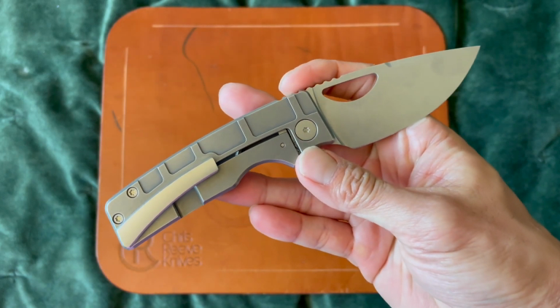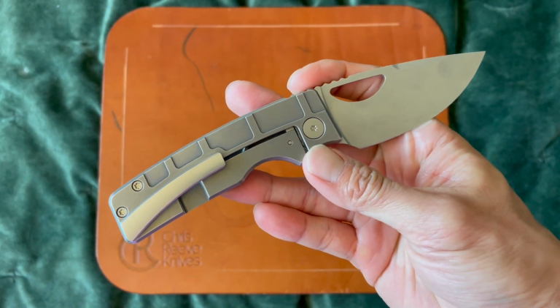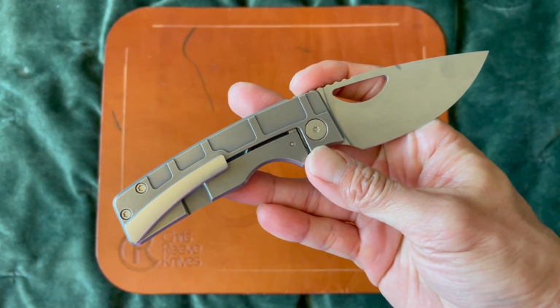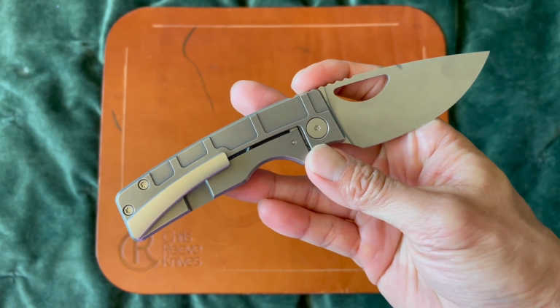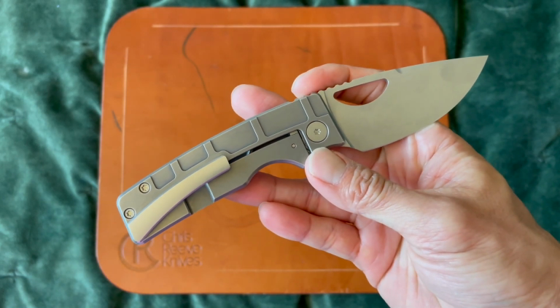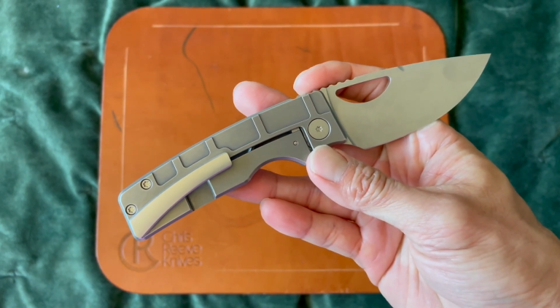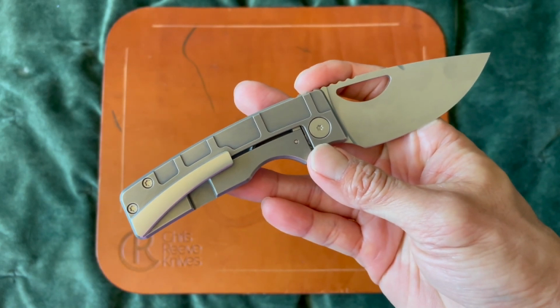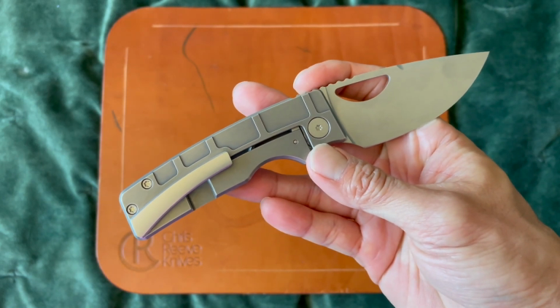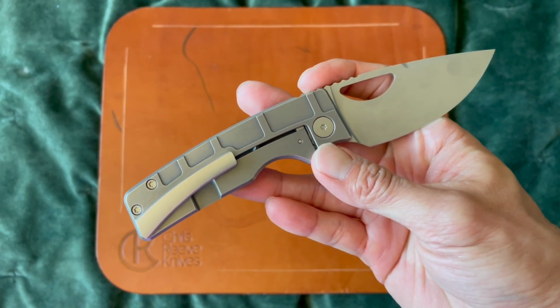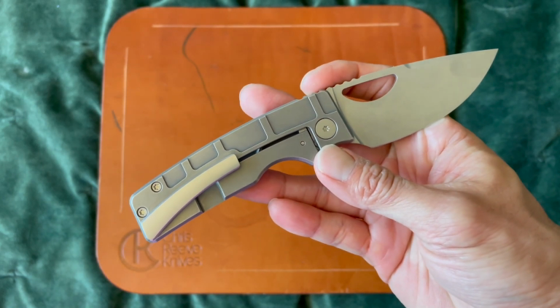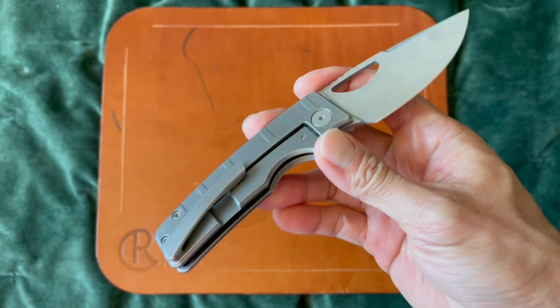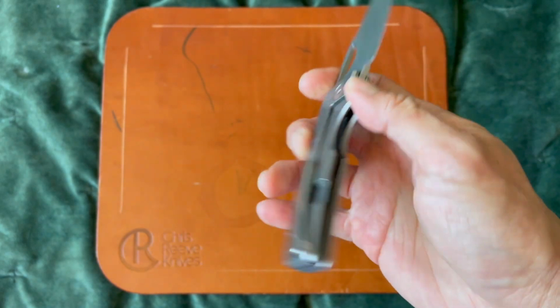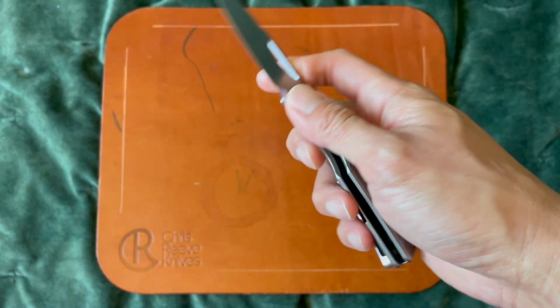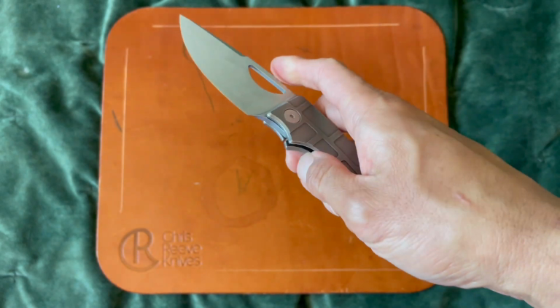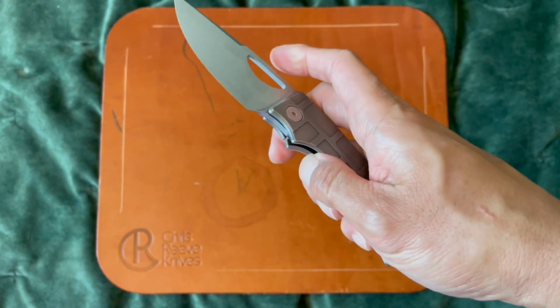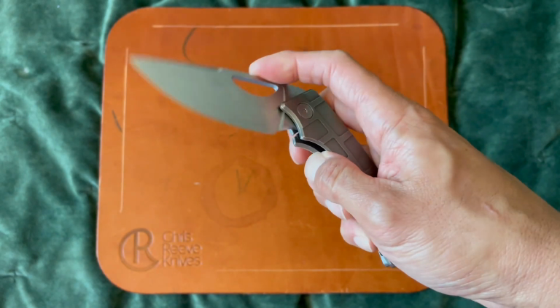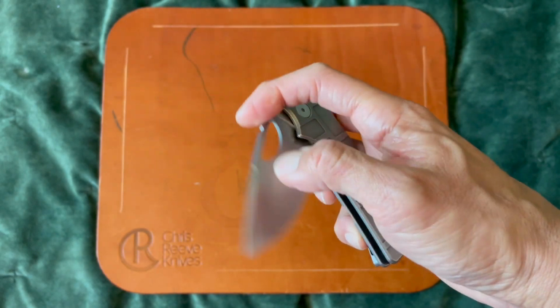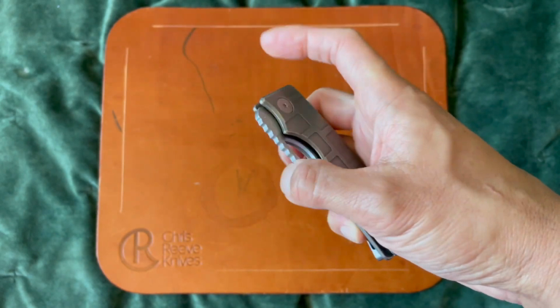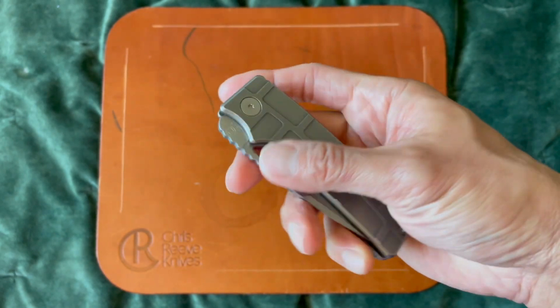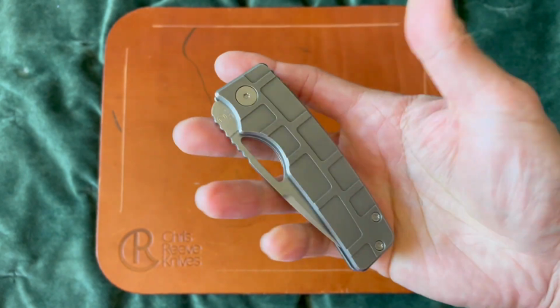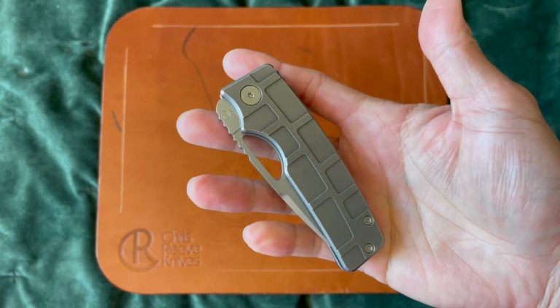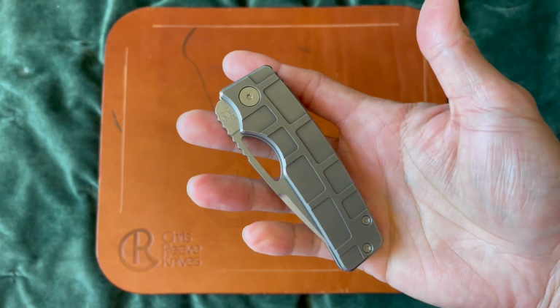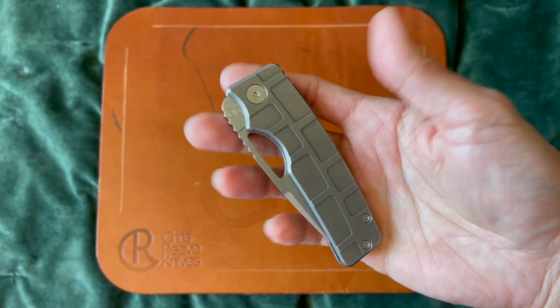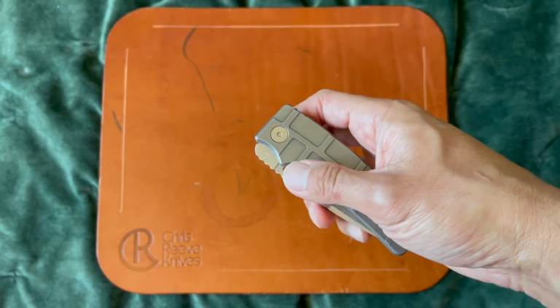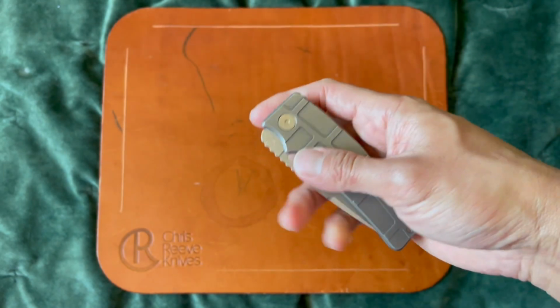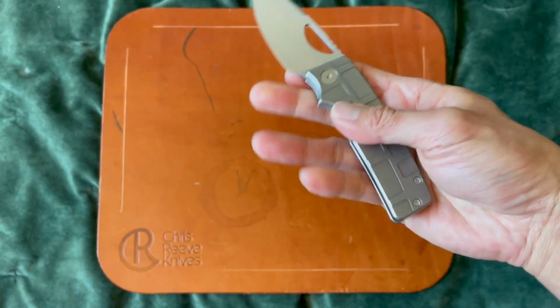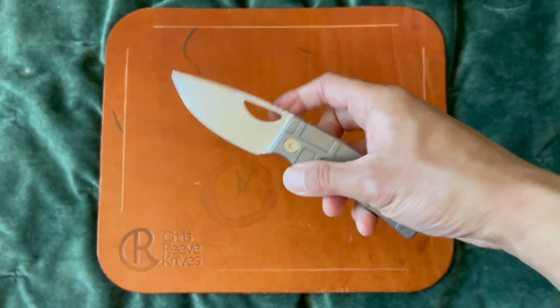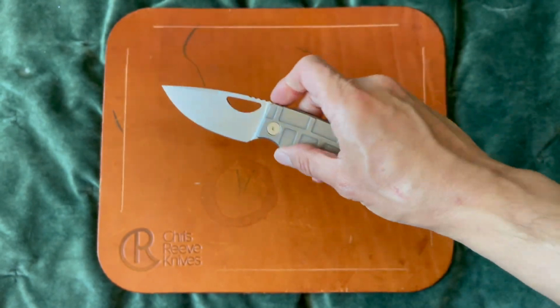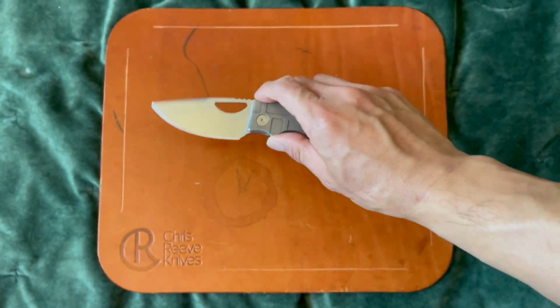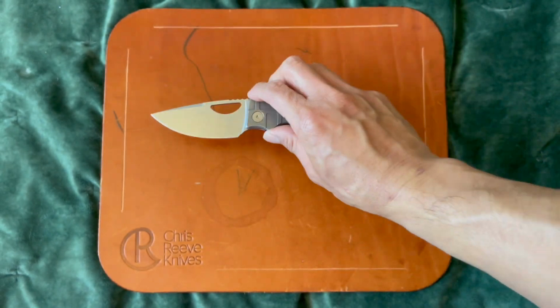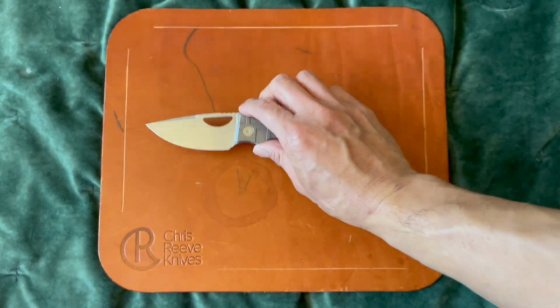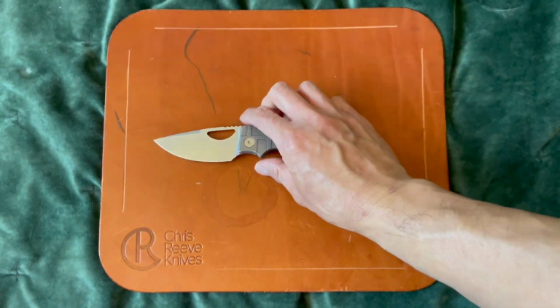Absolutely love this knife — this knife is just EDC perfection. With that being said, I will see you guys later, take care now.